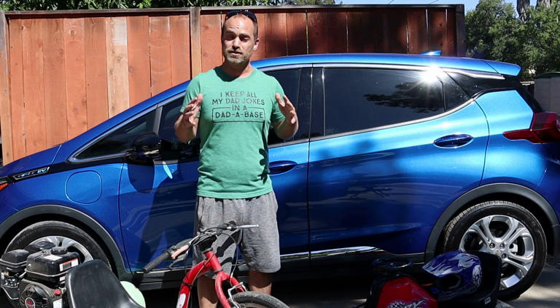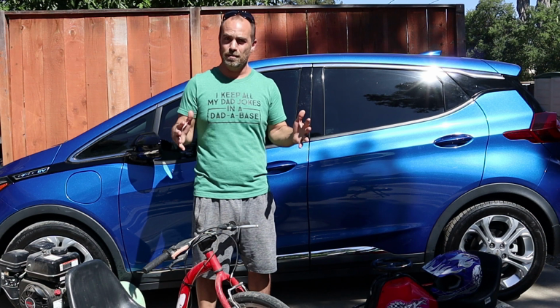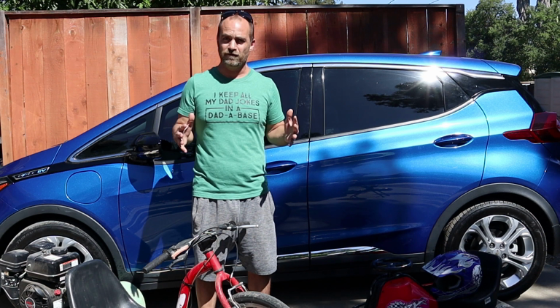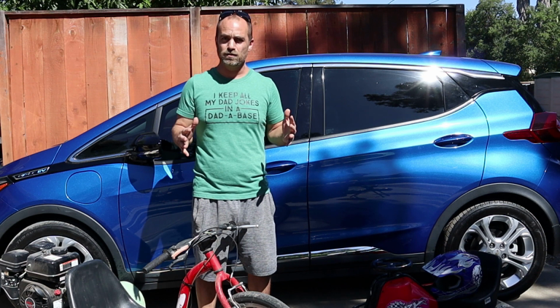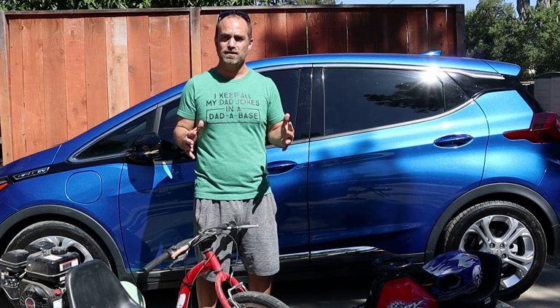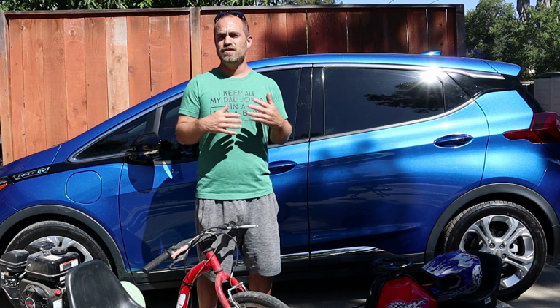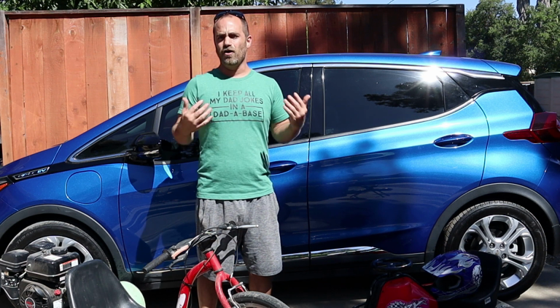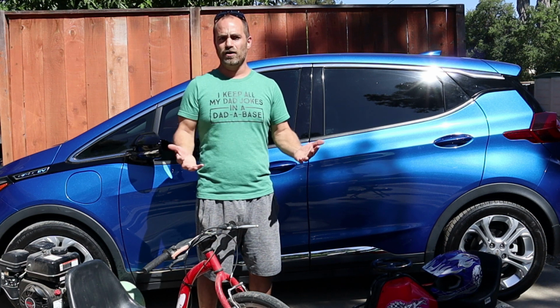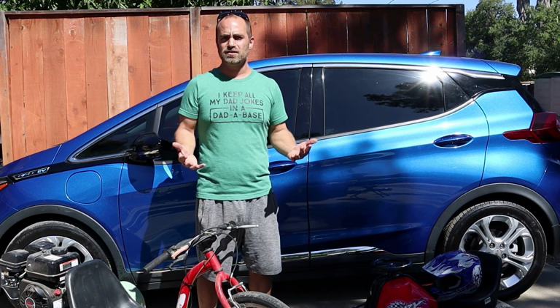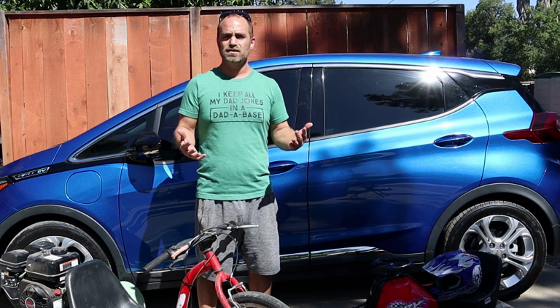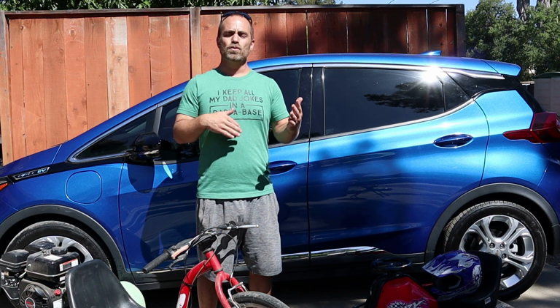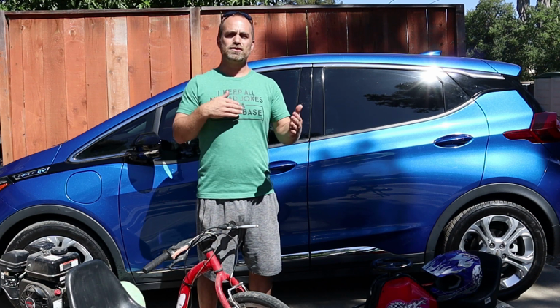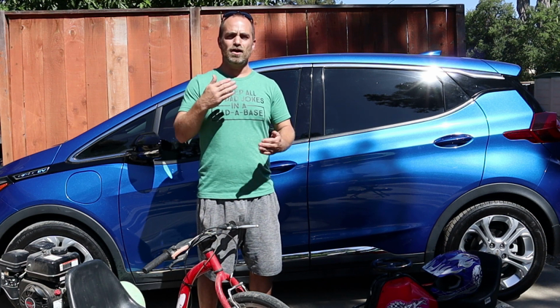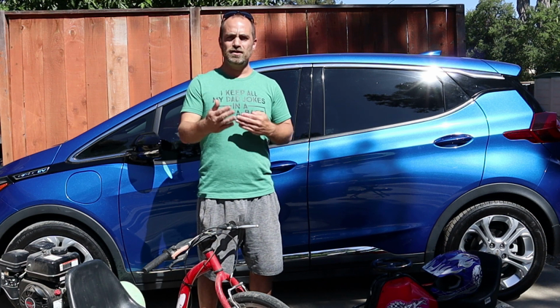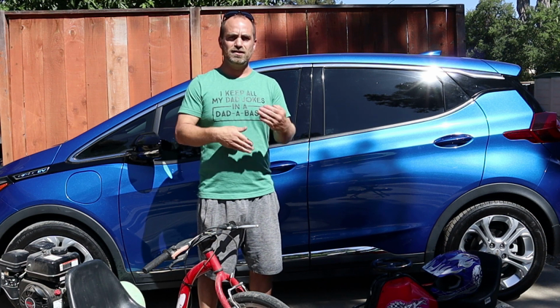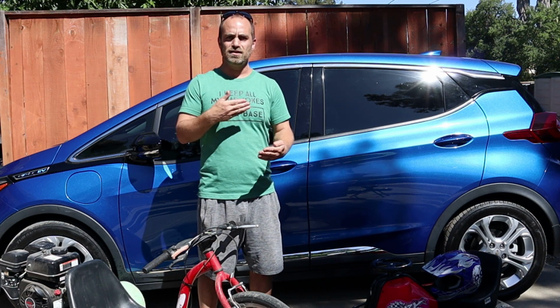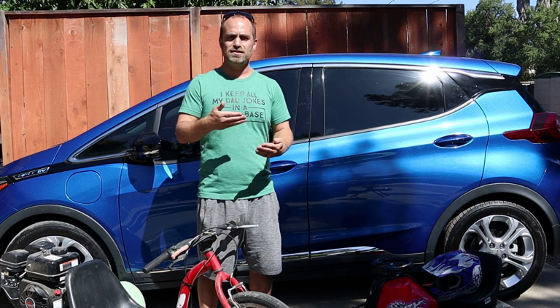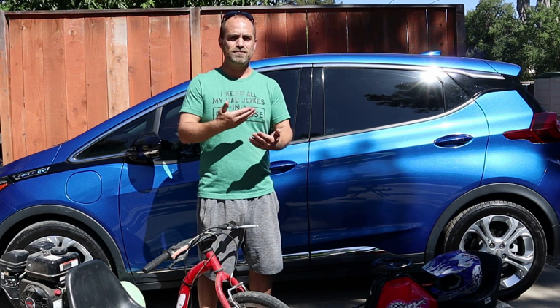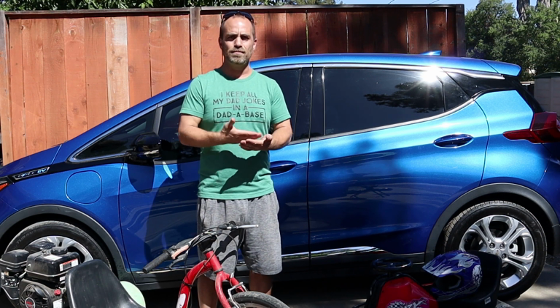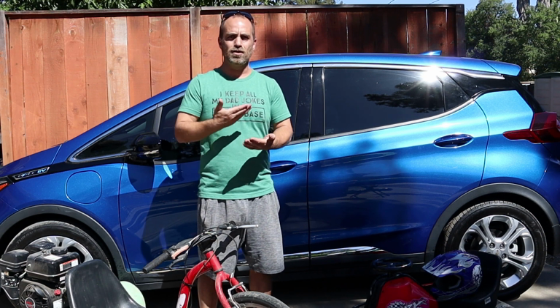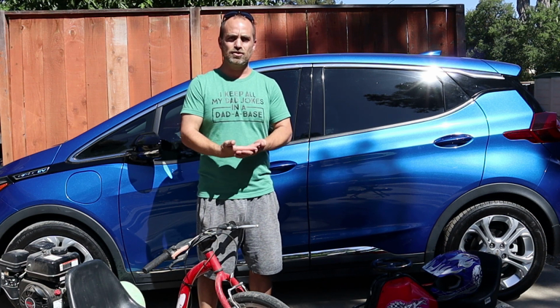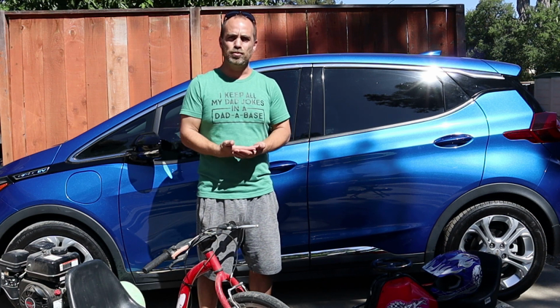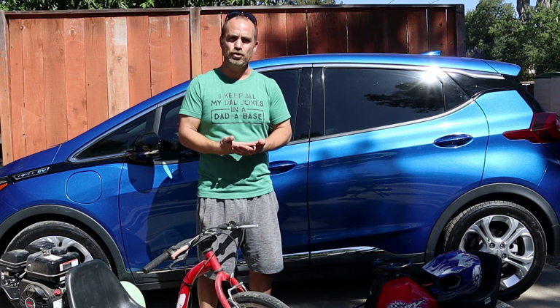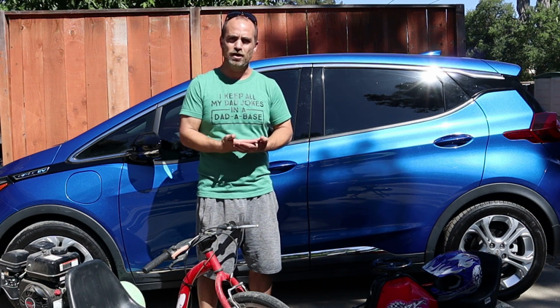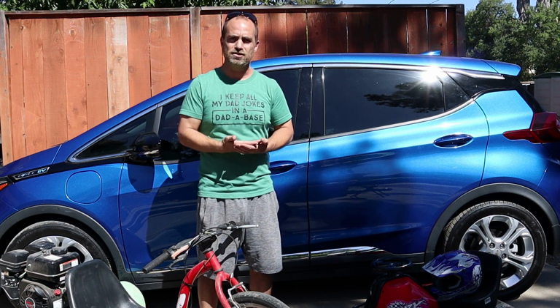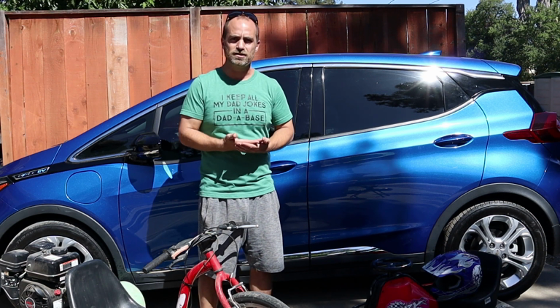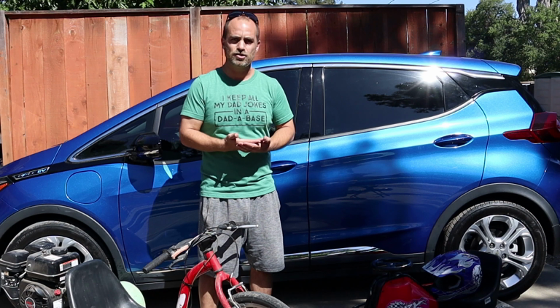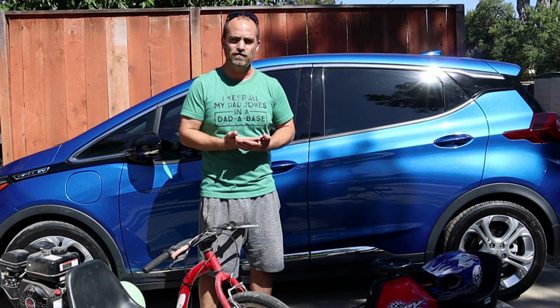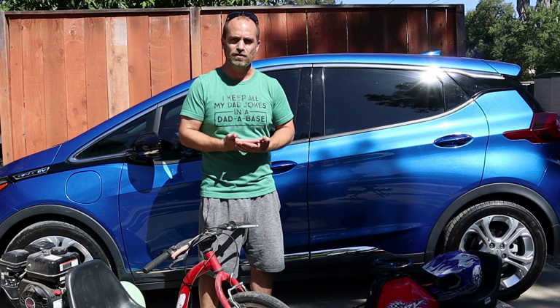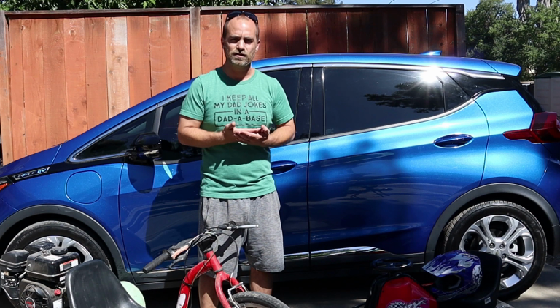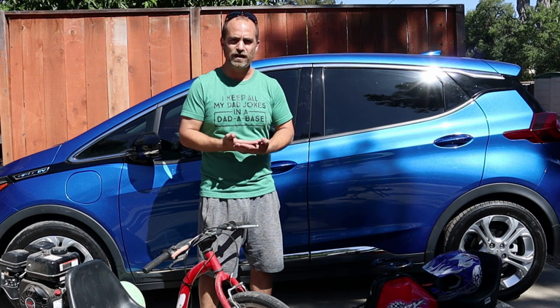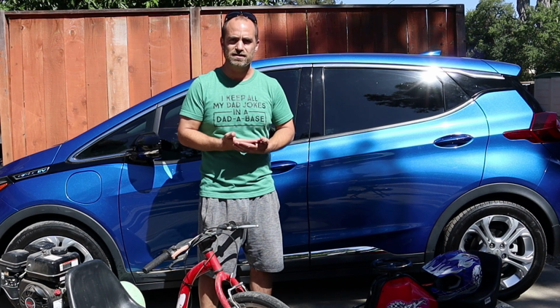So it's coming, folks. End of August, we're starting to see this. September, October, you're going to start to get your vehicles fixed.